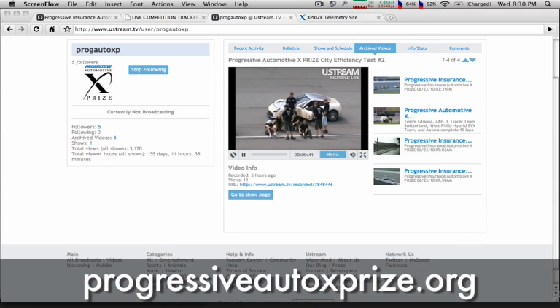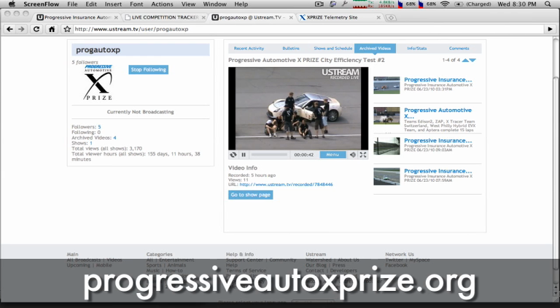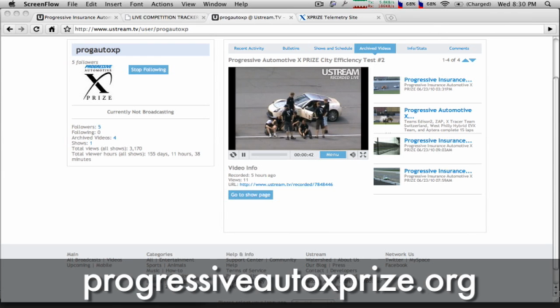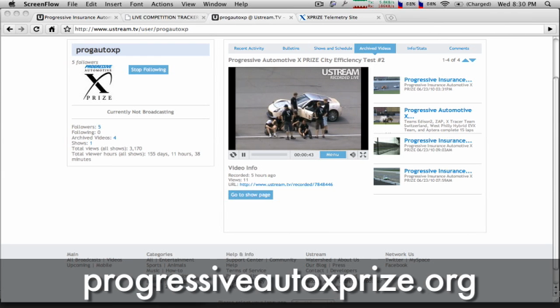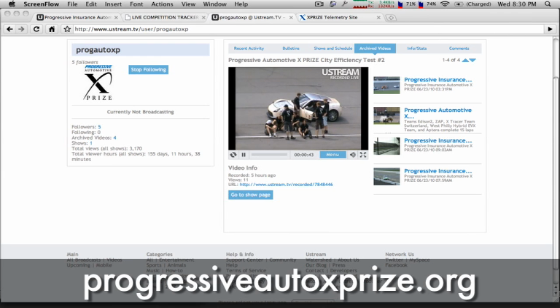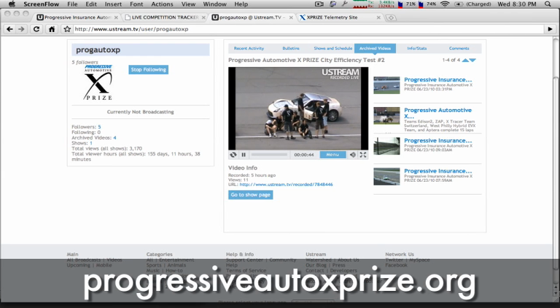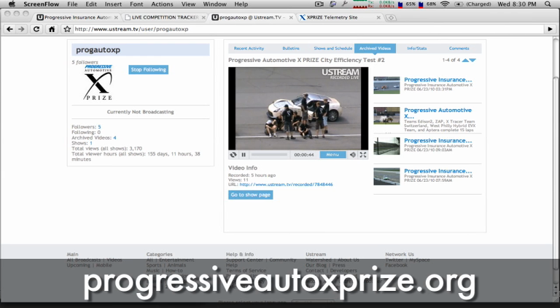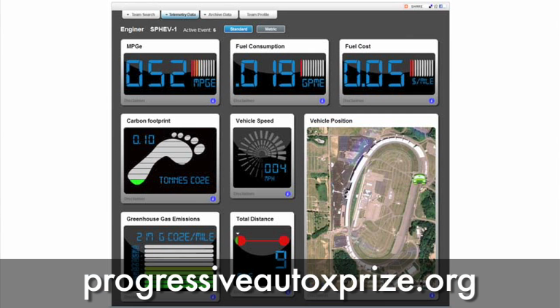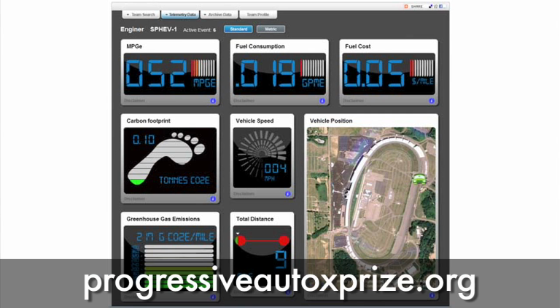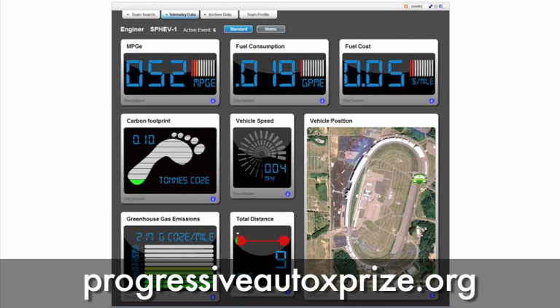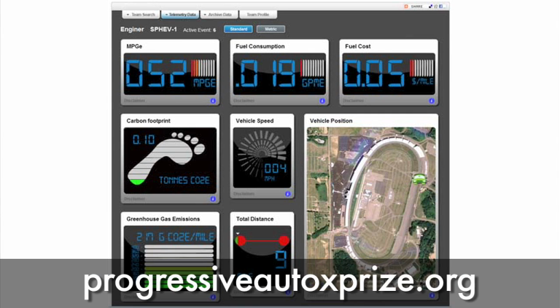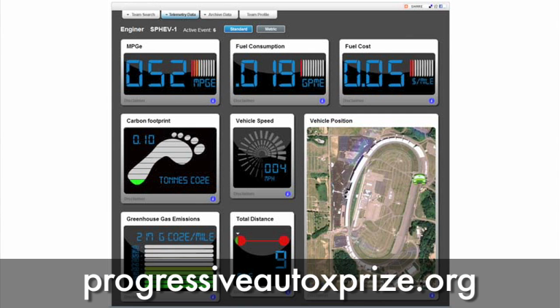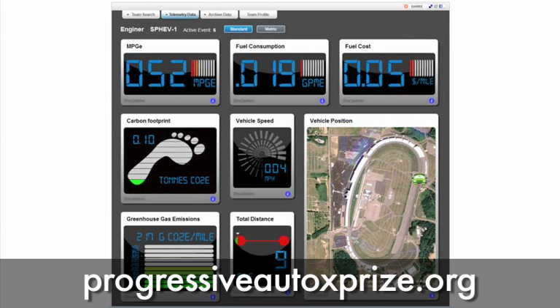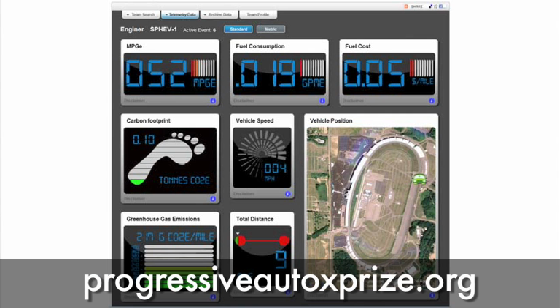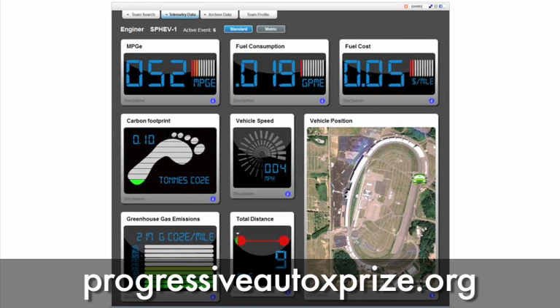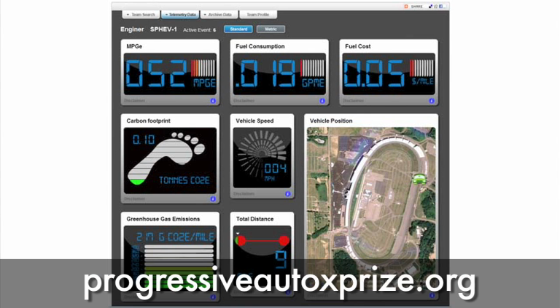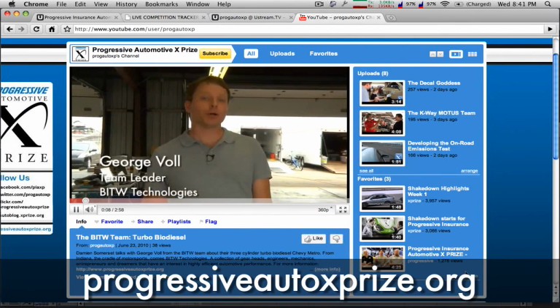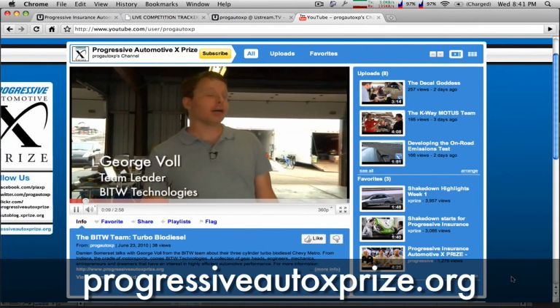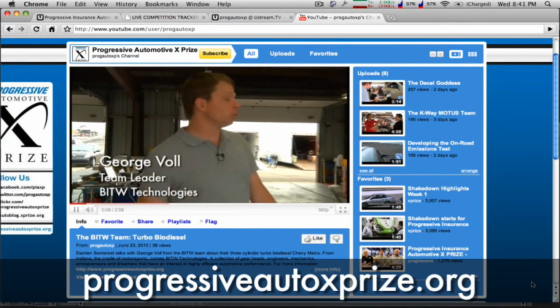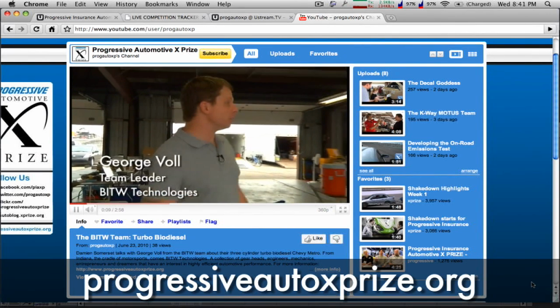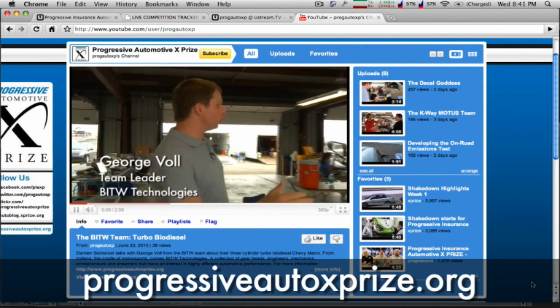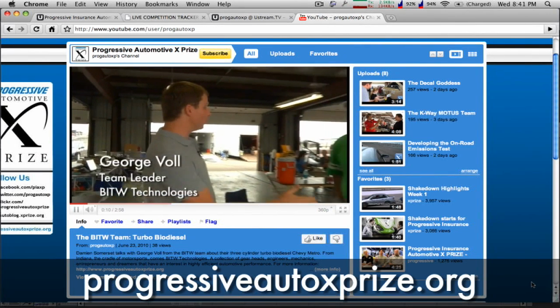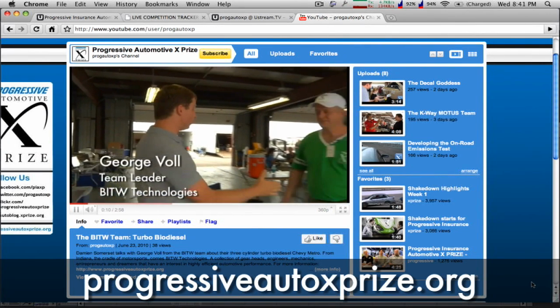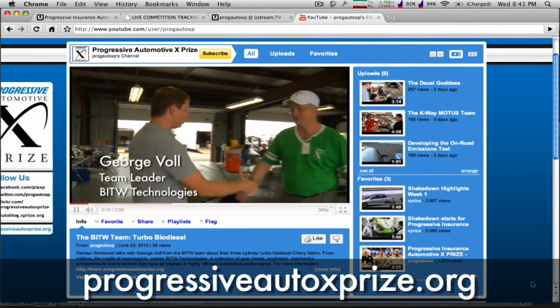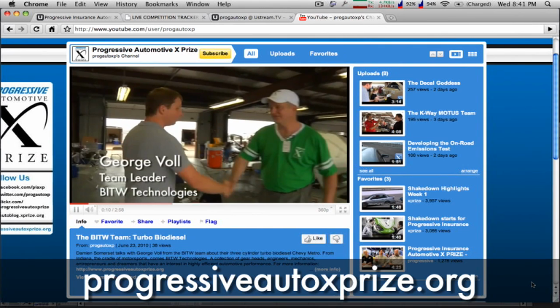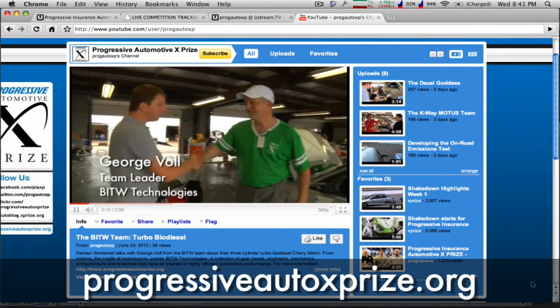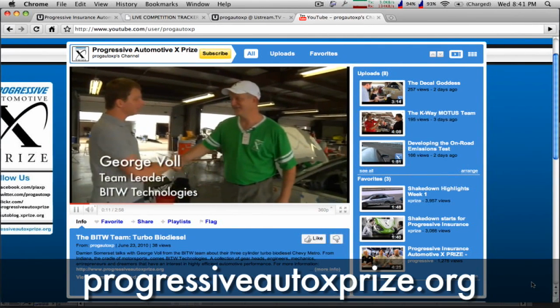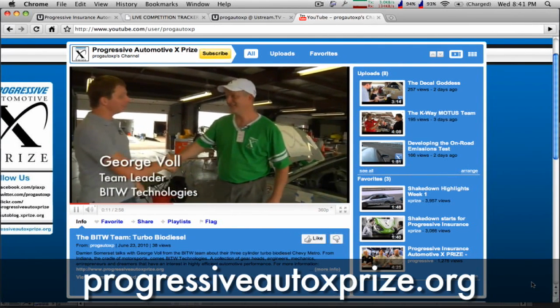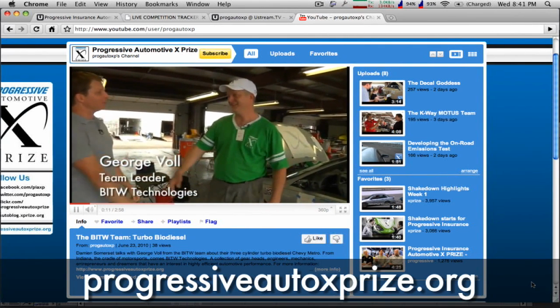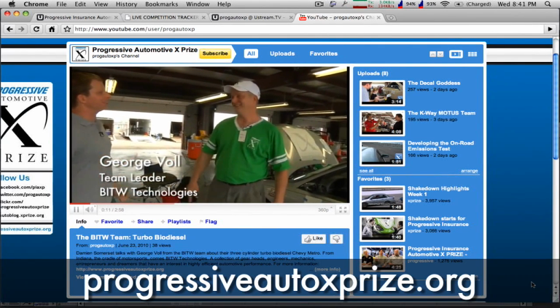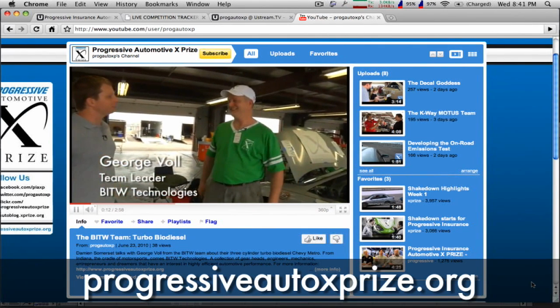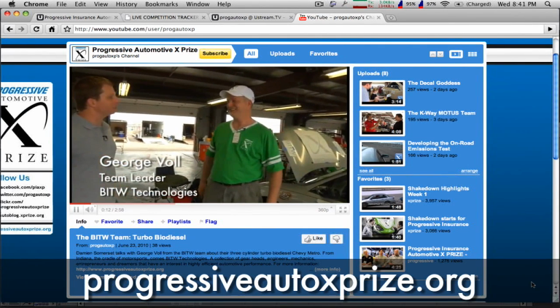Check out the website for streaming video, live telemetry directly from the cars, and other video blogs. You know you like looking at my pretty face.